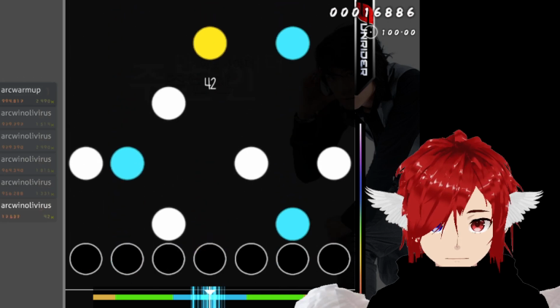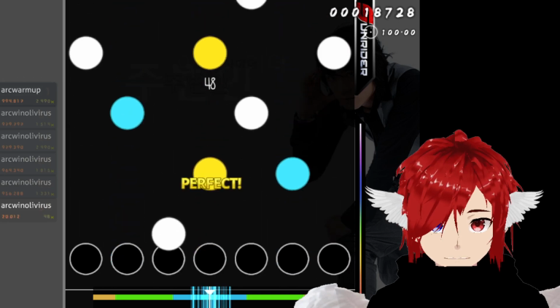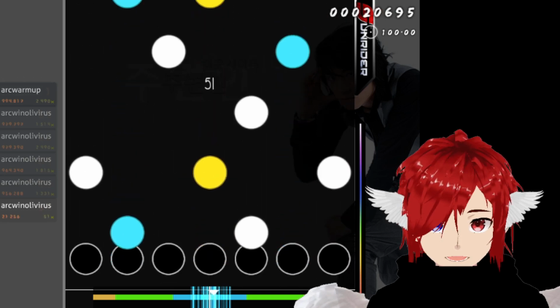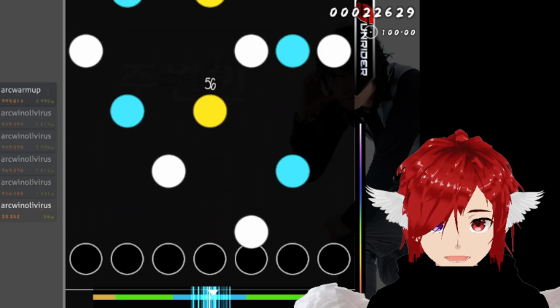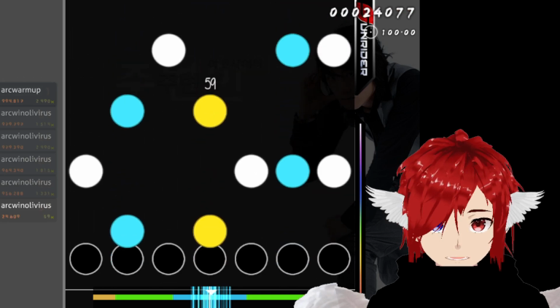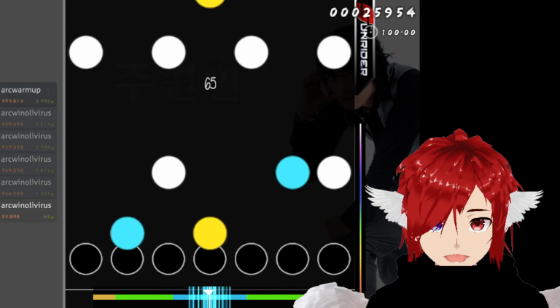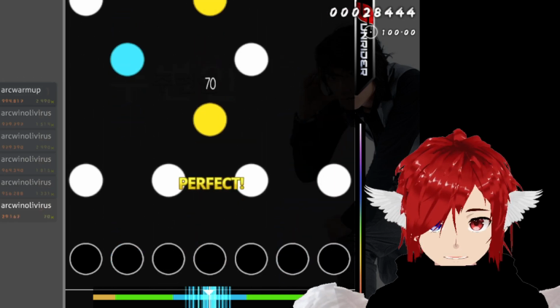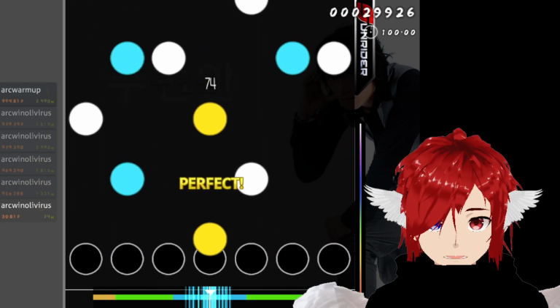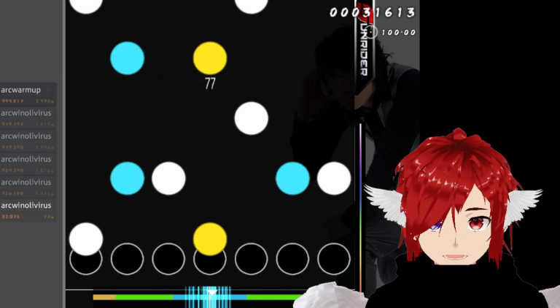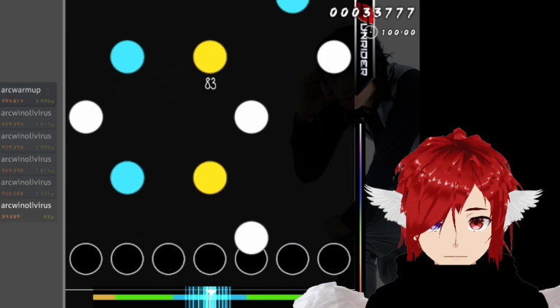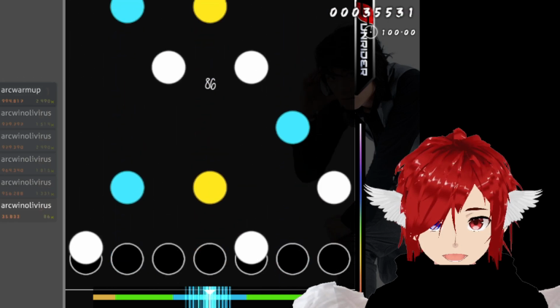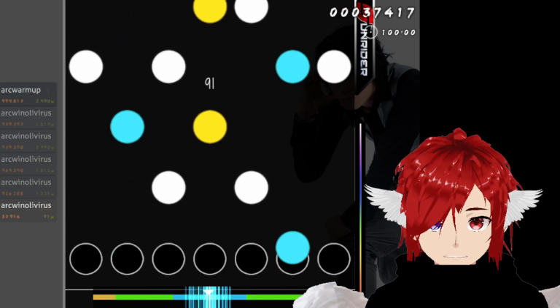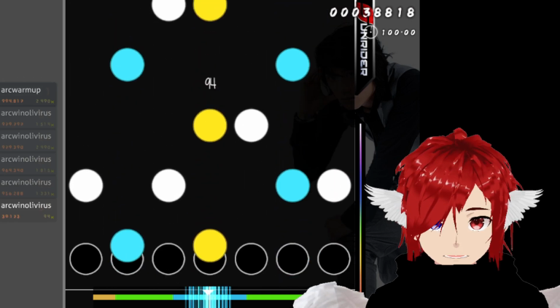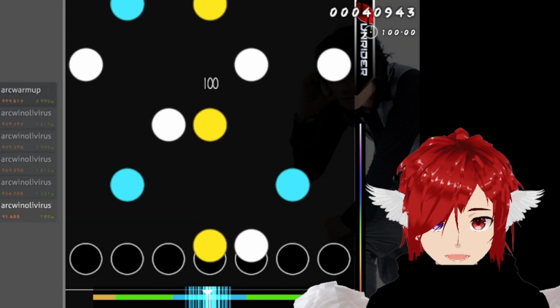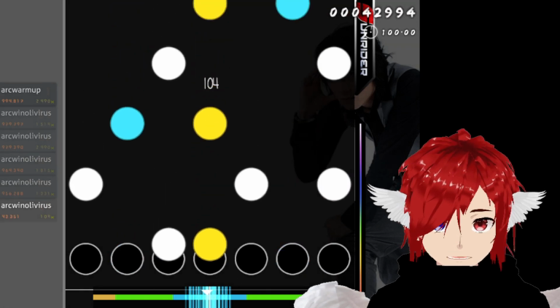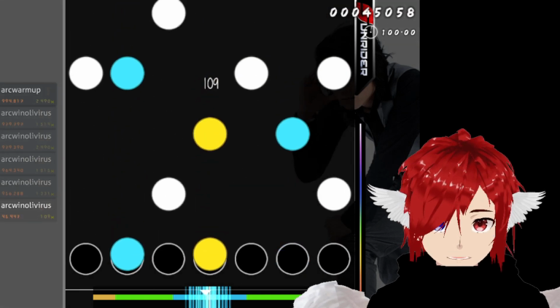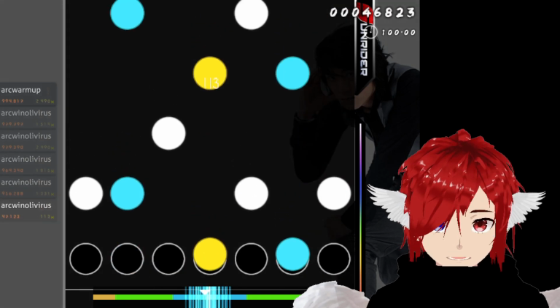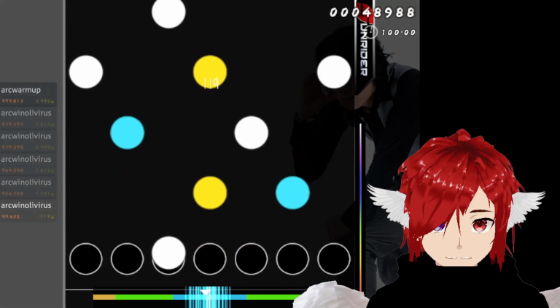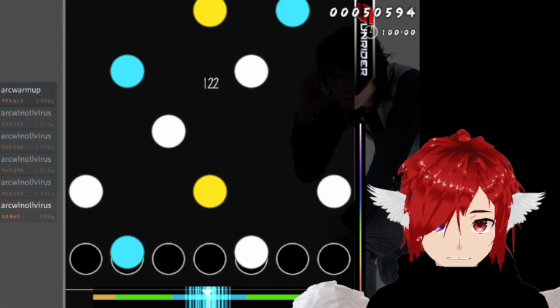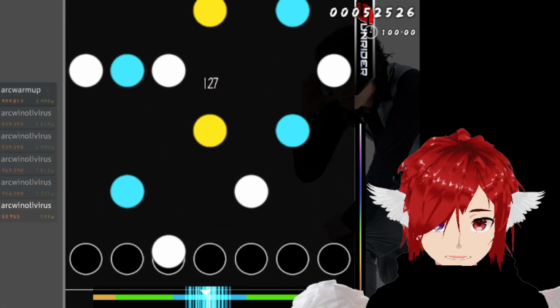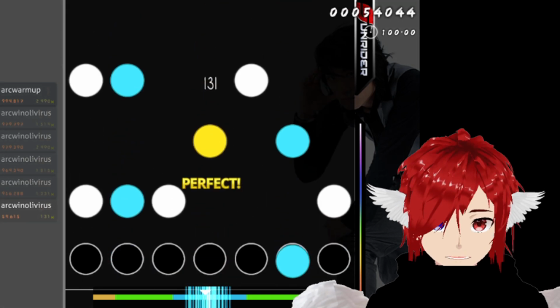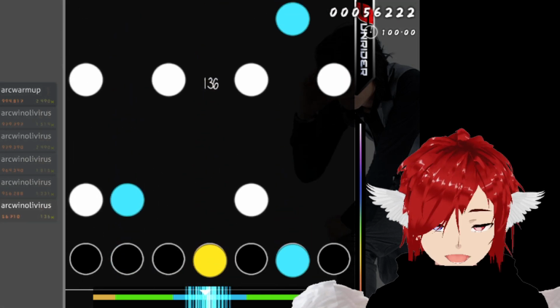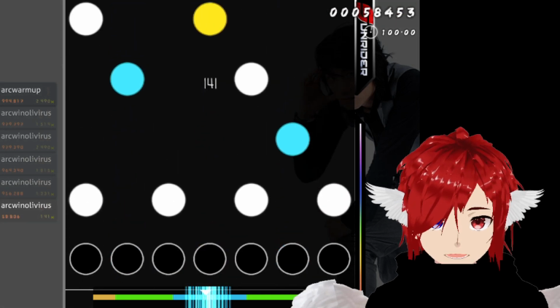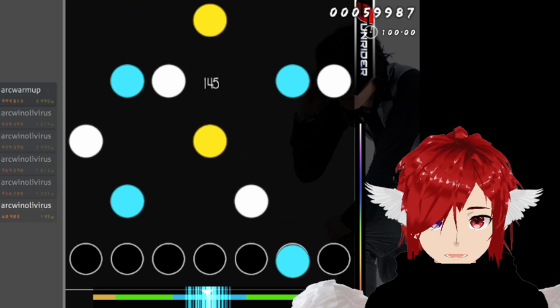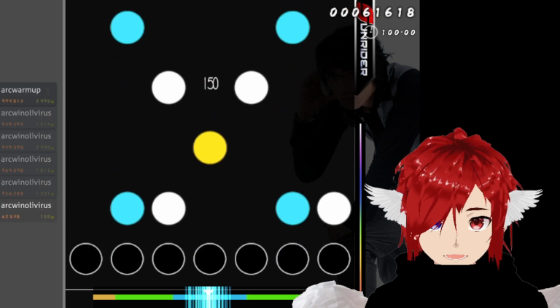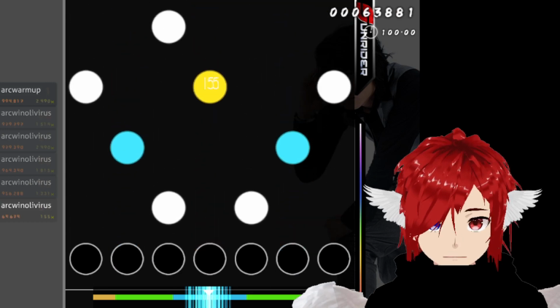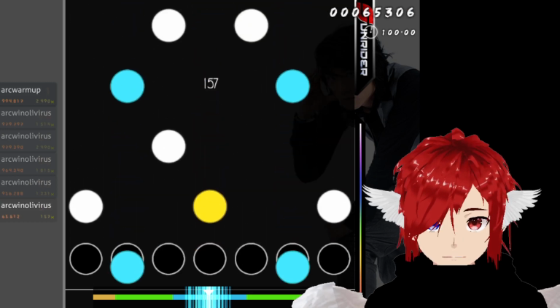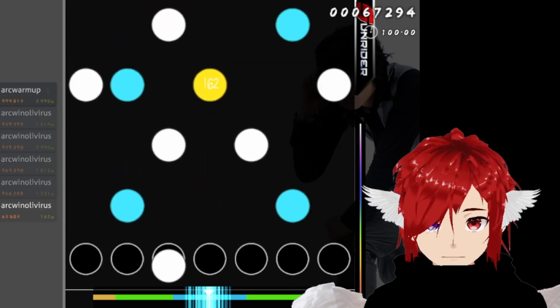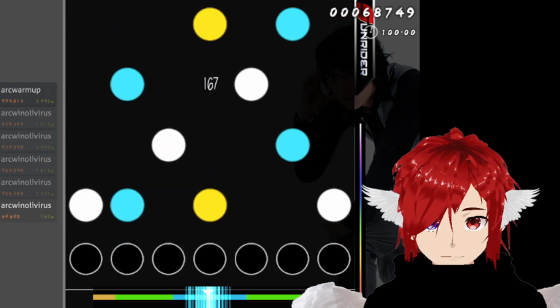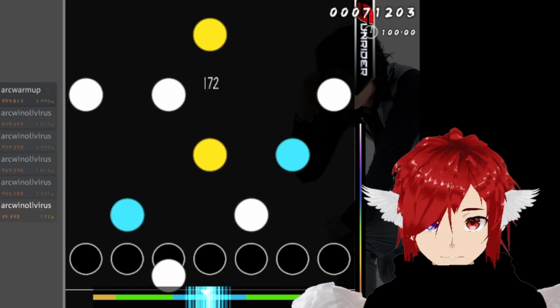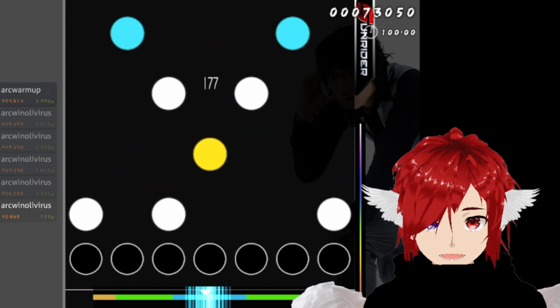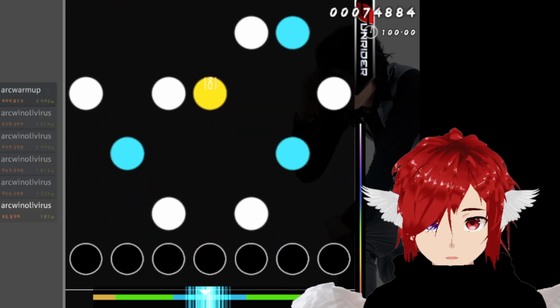The target is 993. If I don't get it, I have to repeat the song until I get that score.